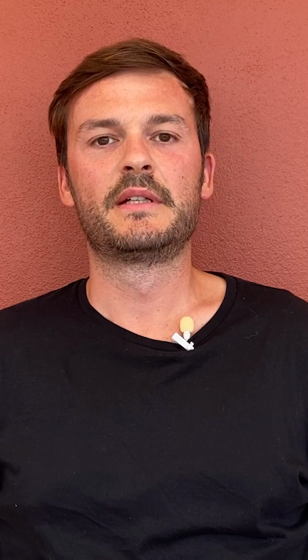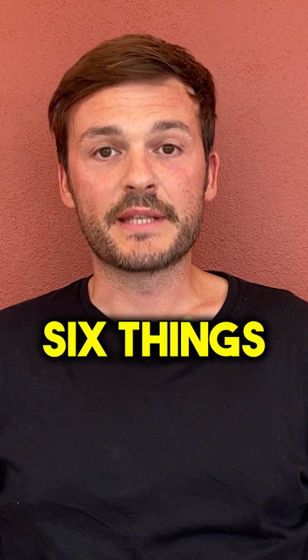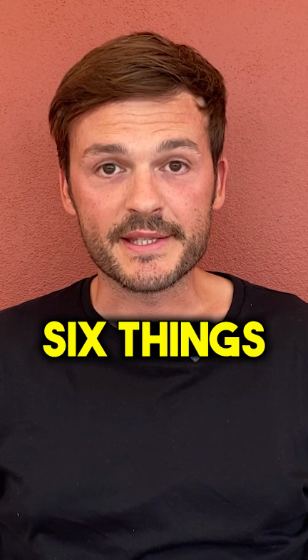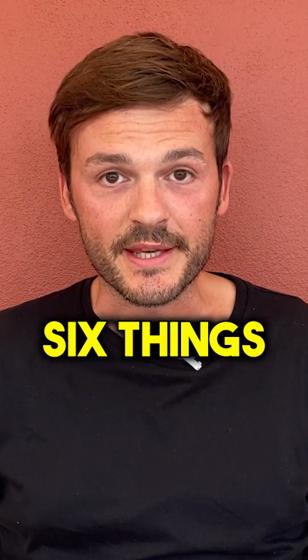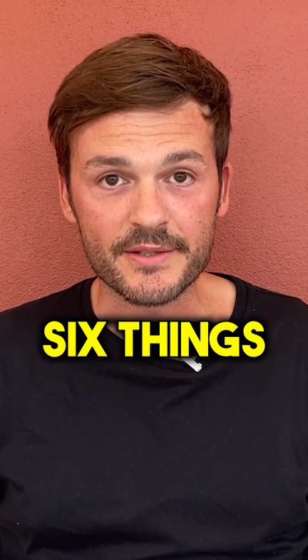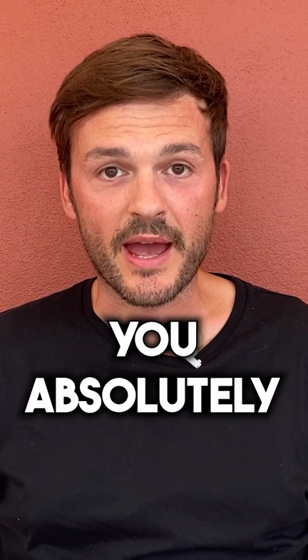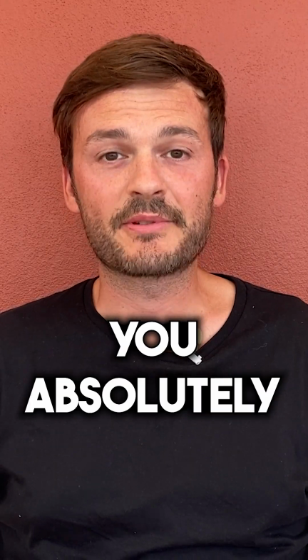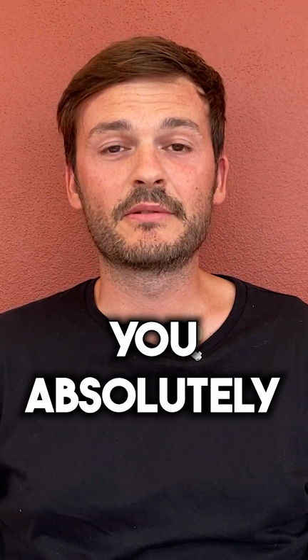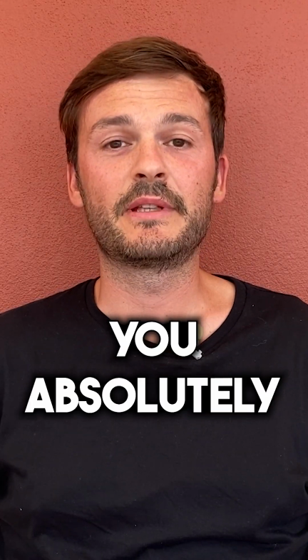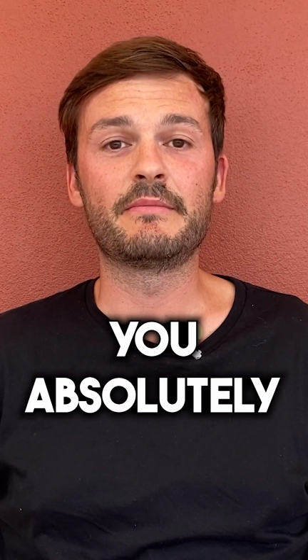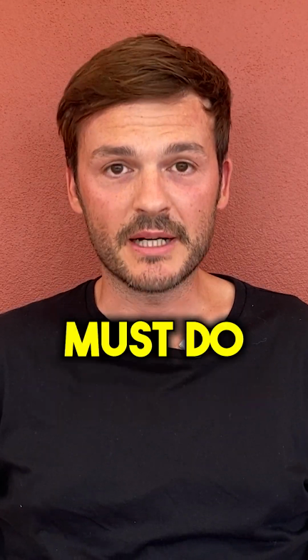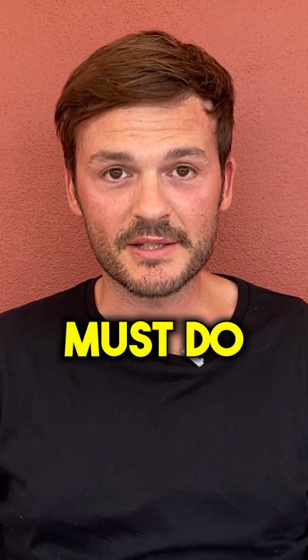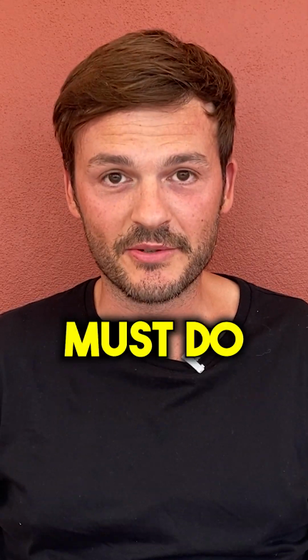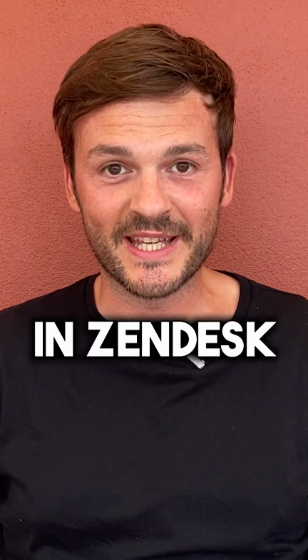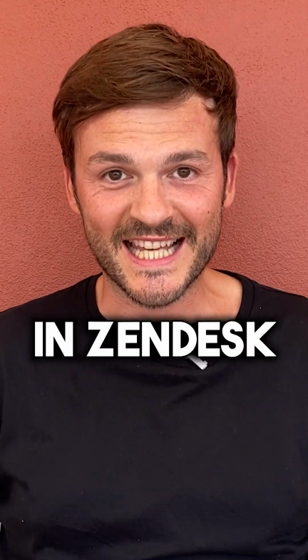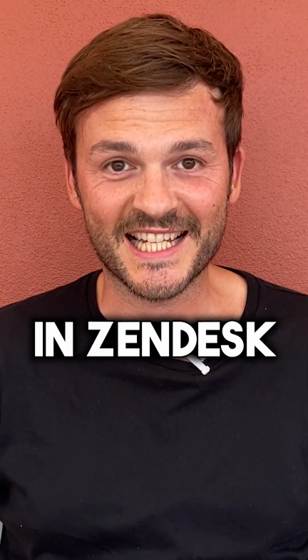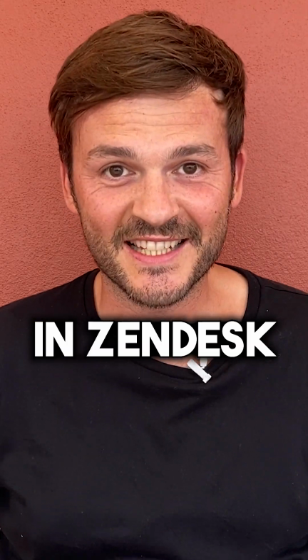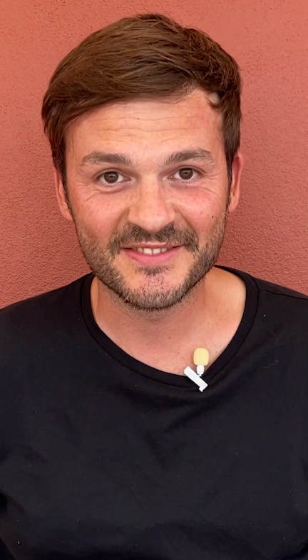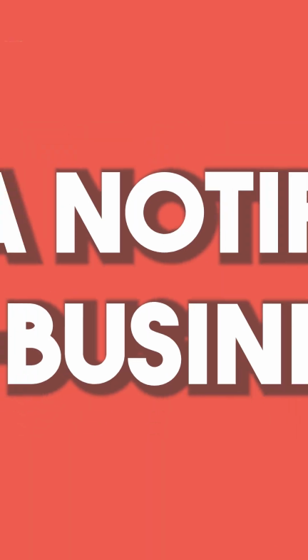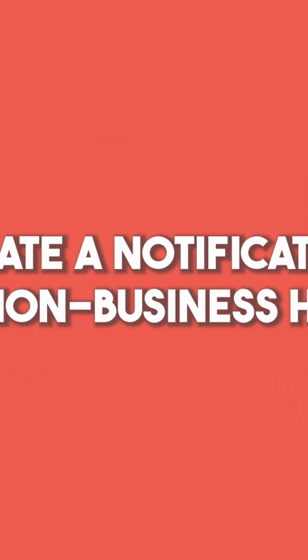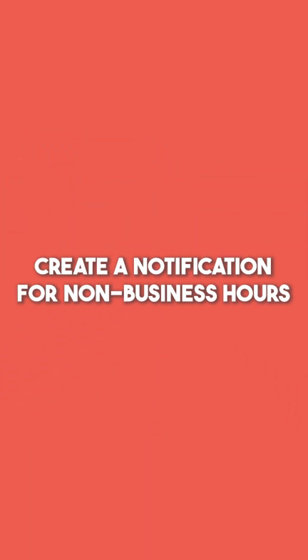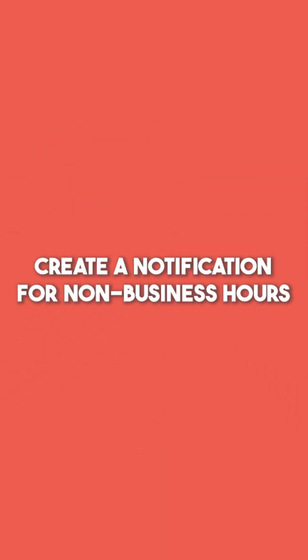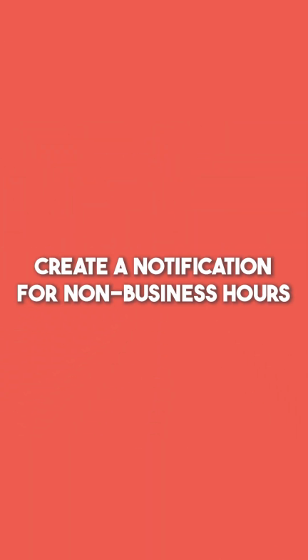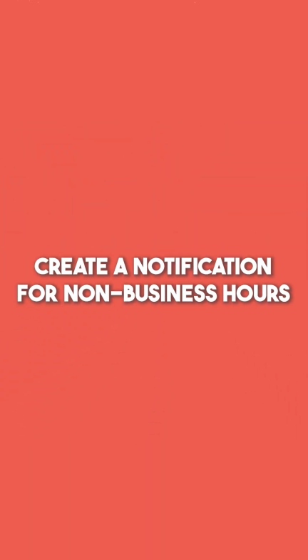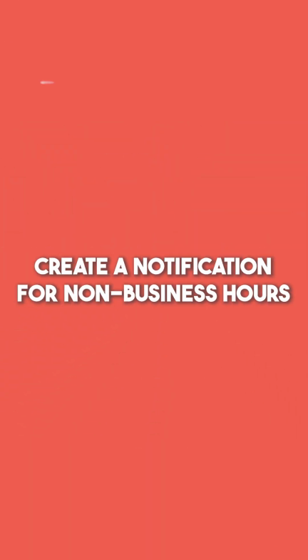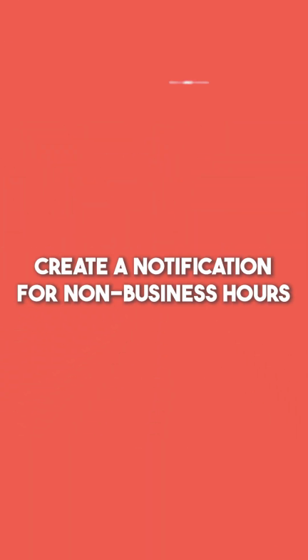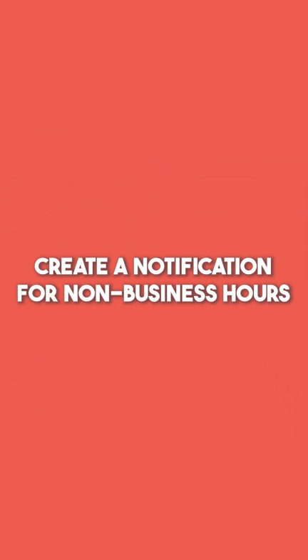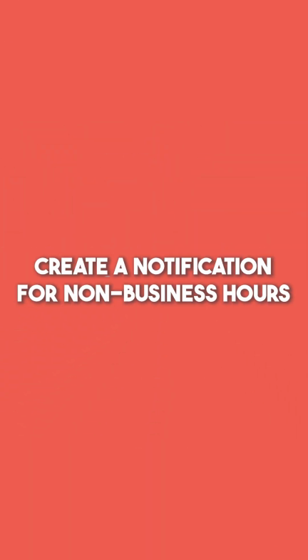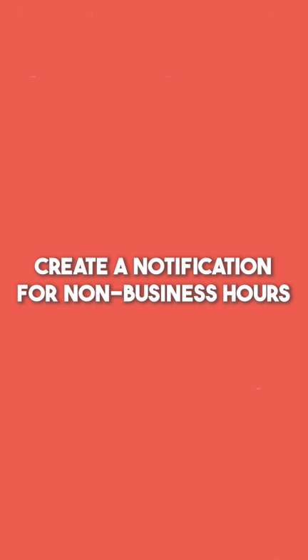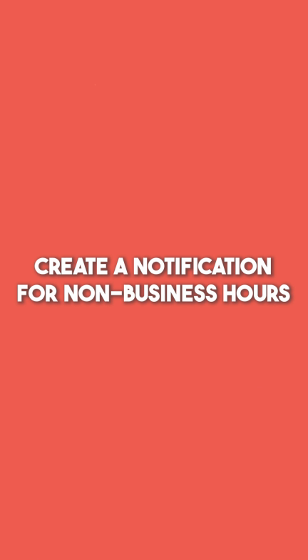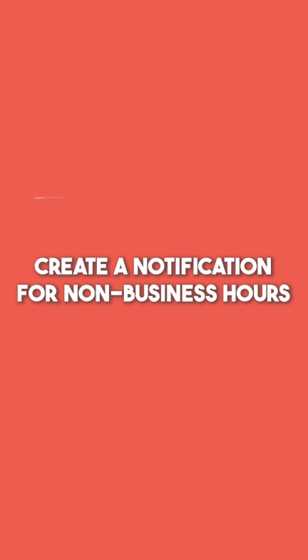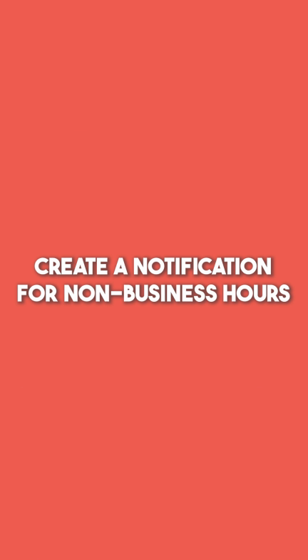Six things you absolutely must do in Zendesk. Number one: create a notification for non-business hours.